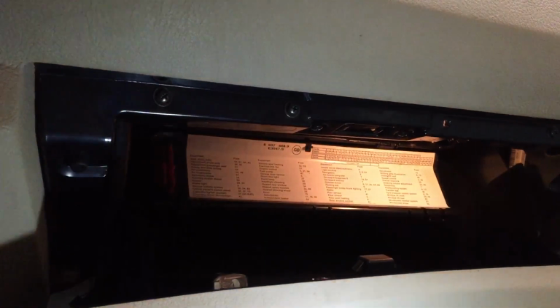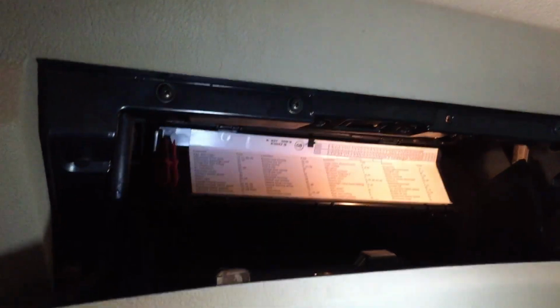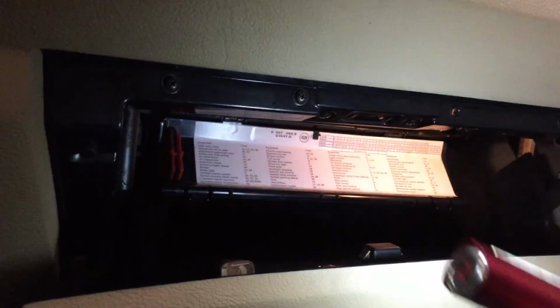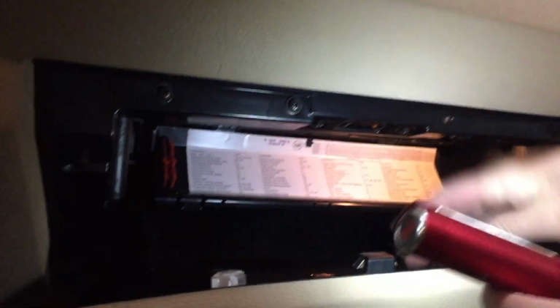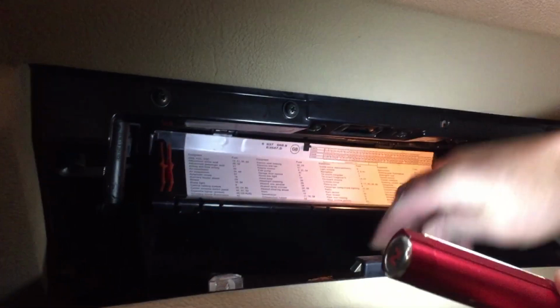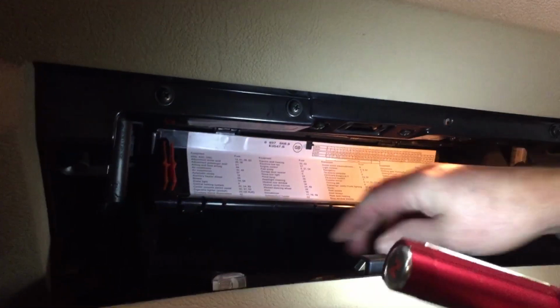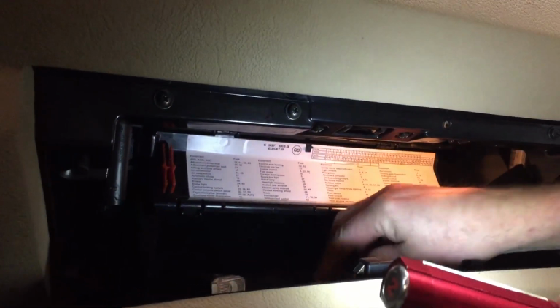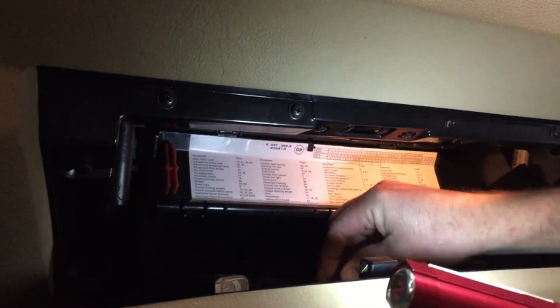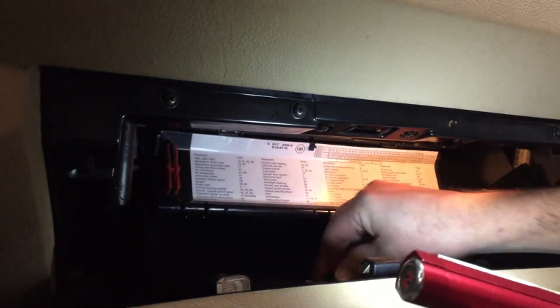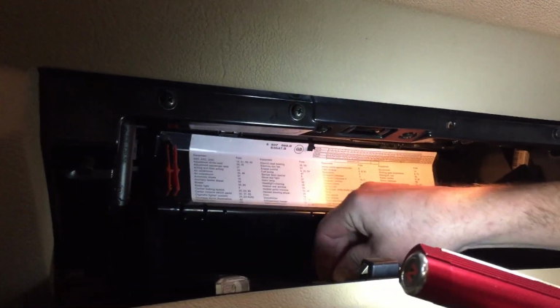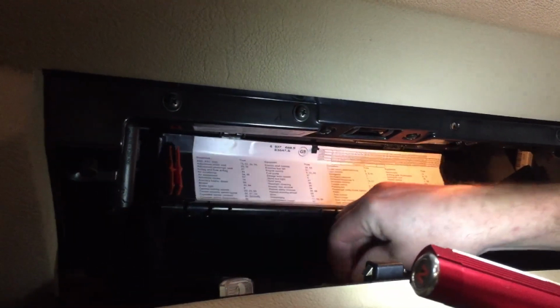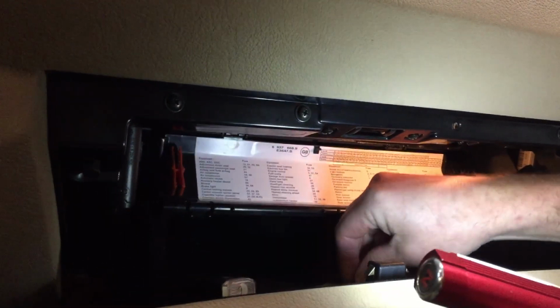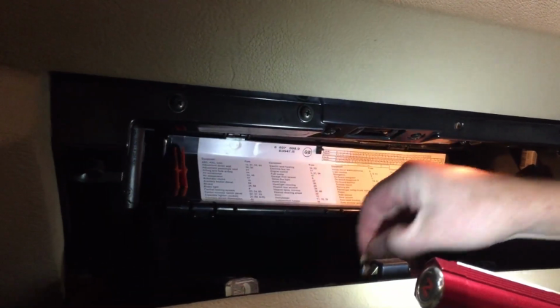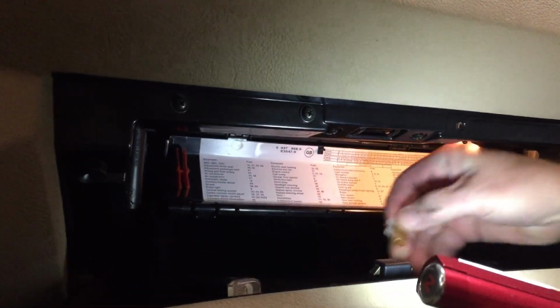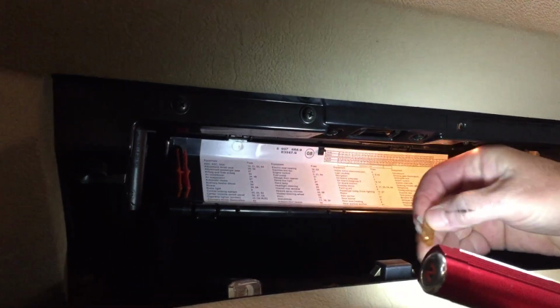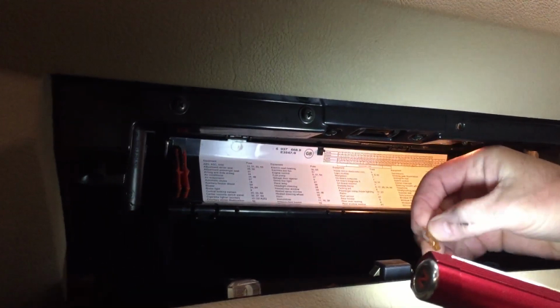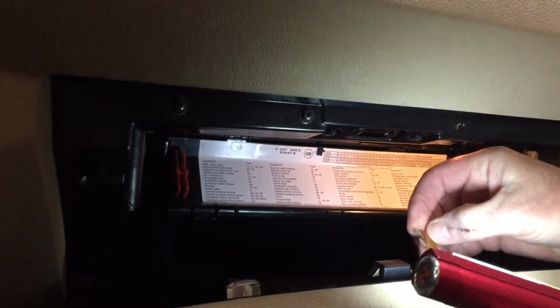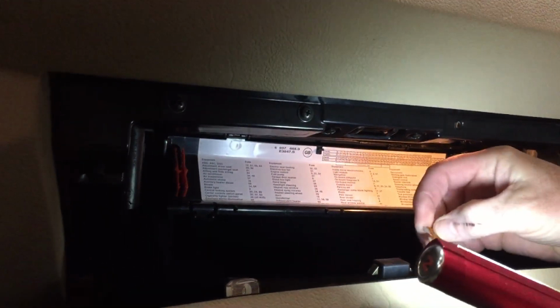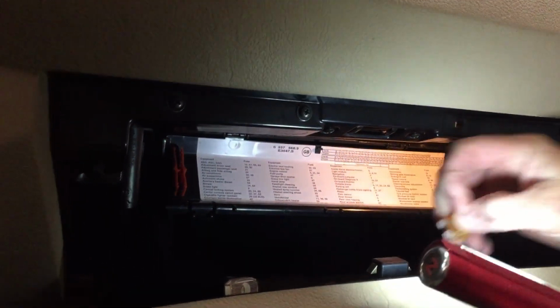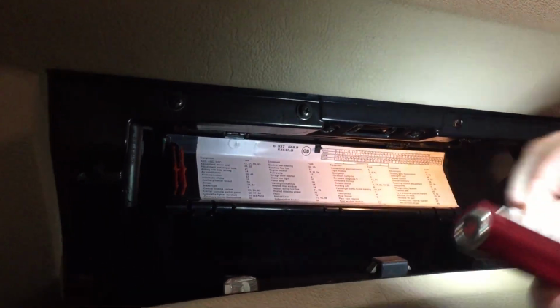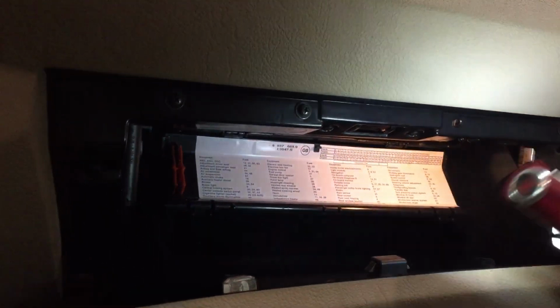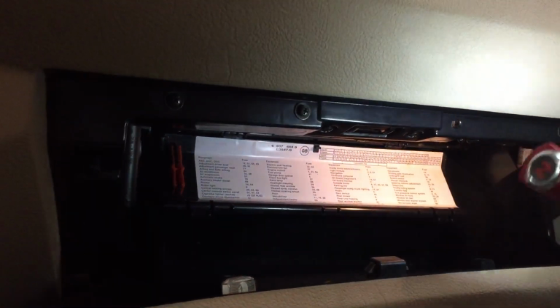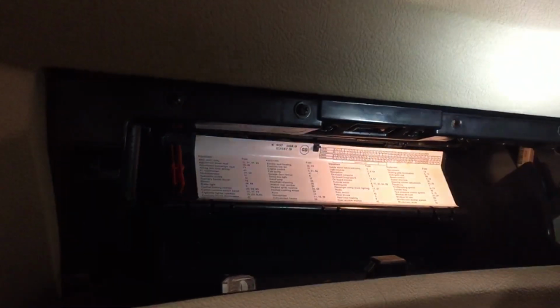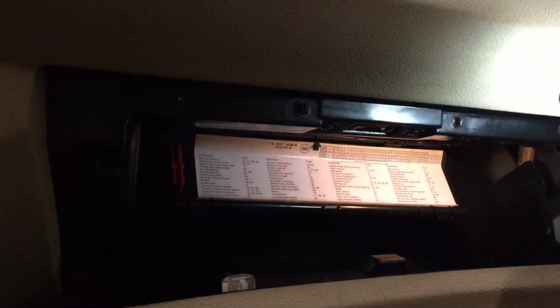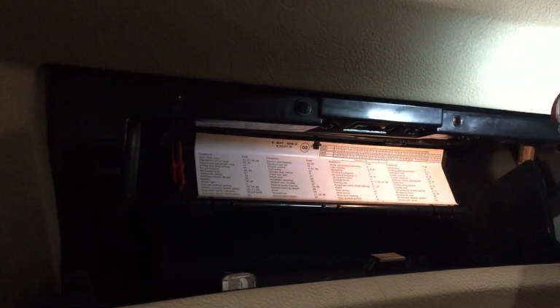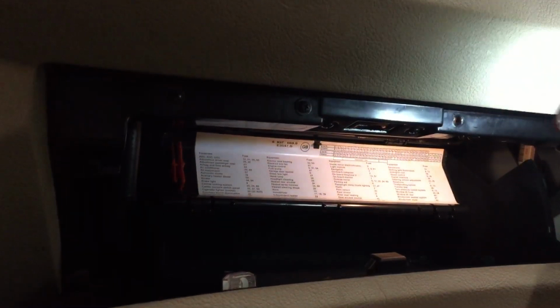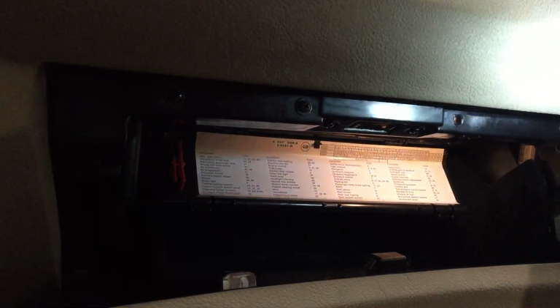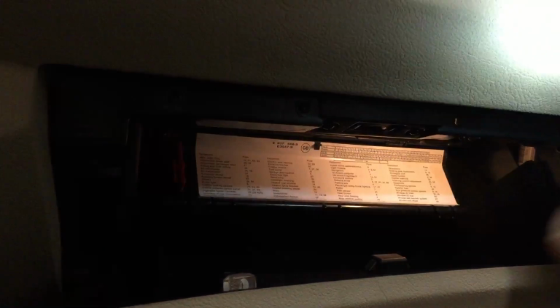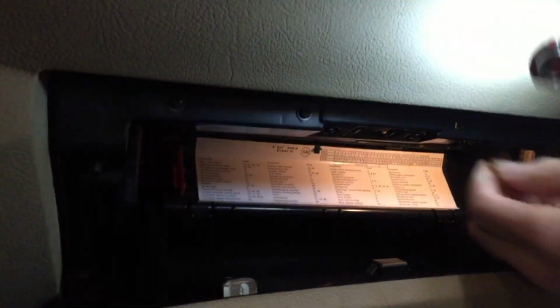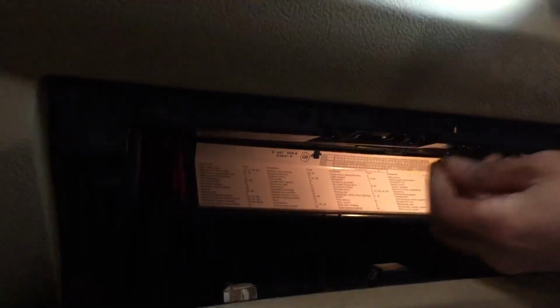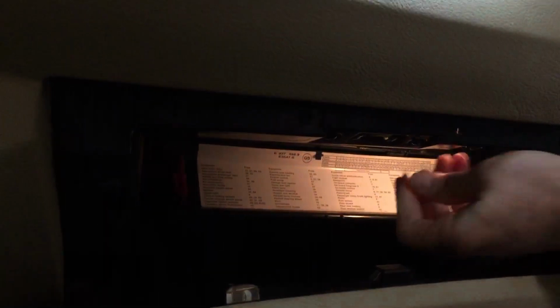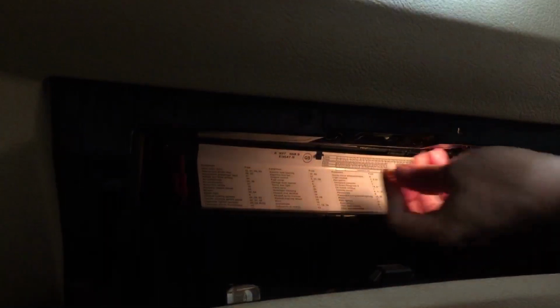Put your fuses back in. There's one. I guess I should have made sure they're good.